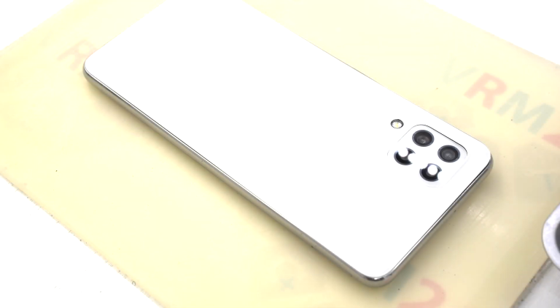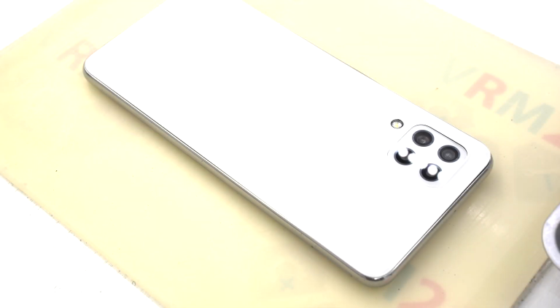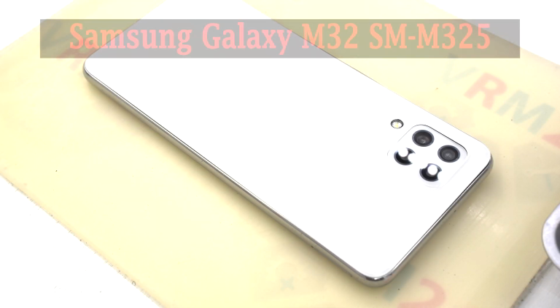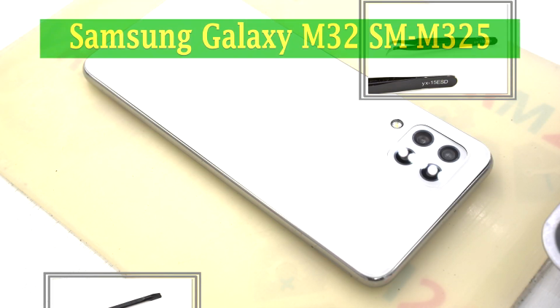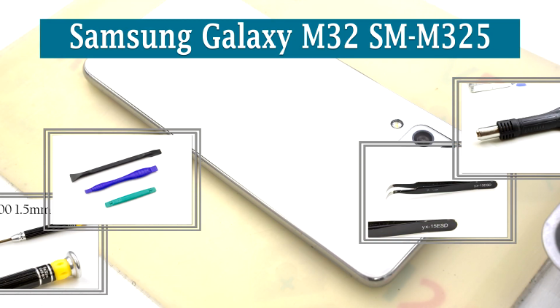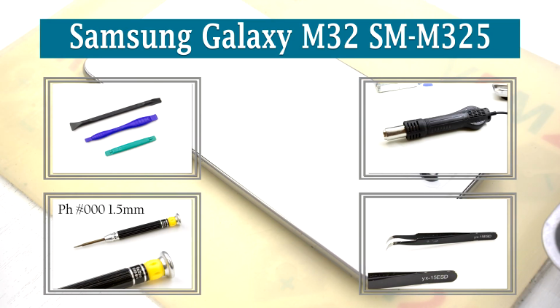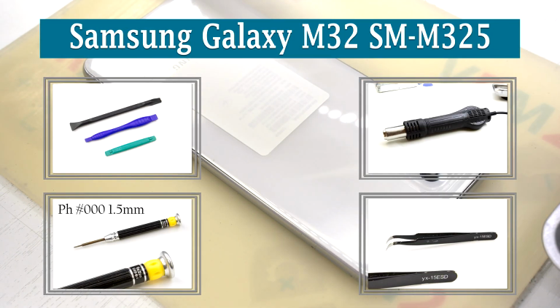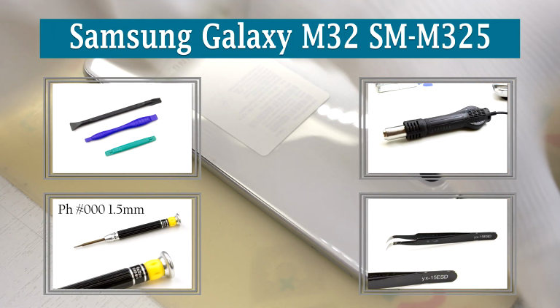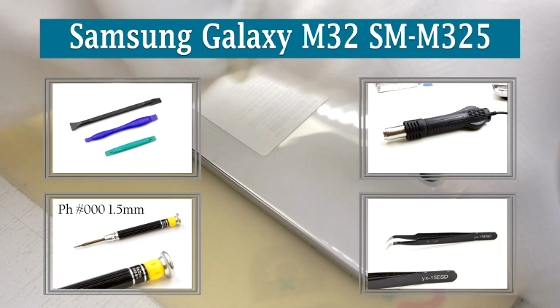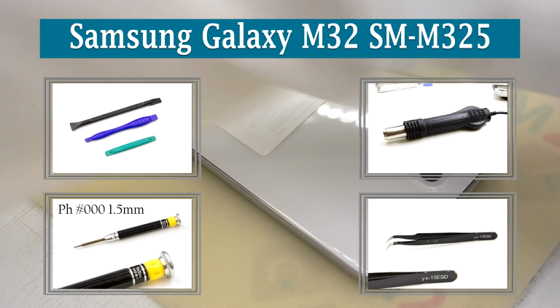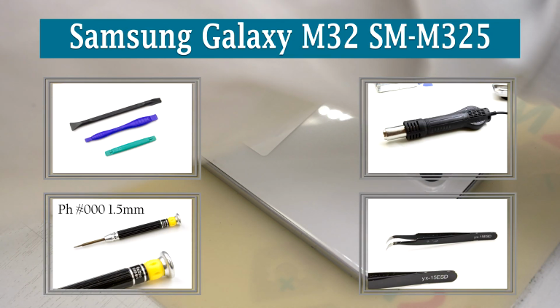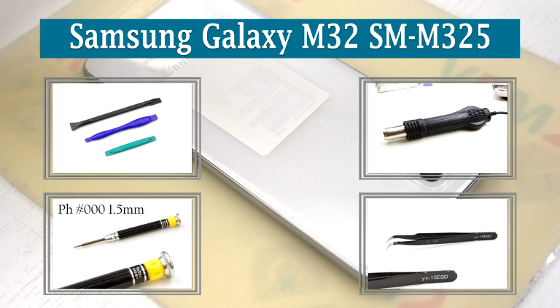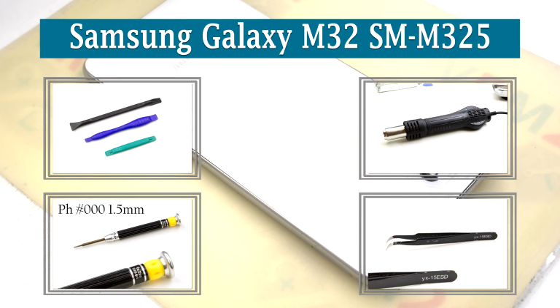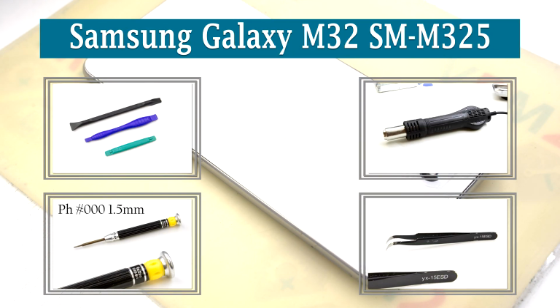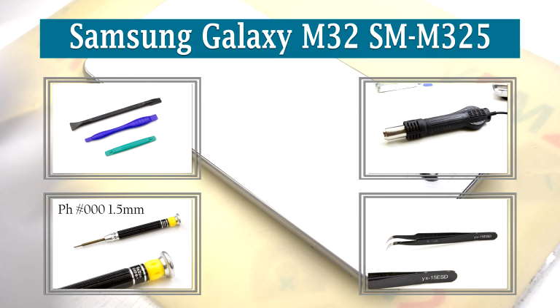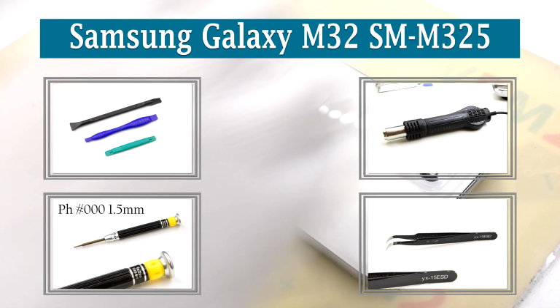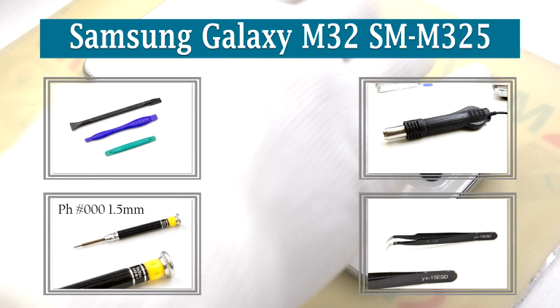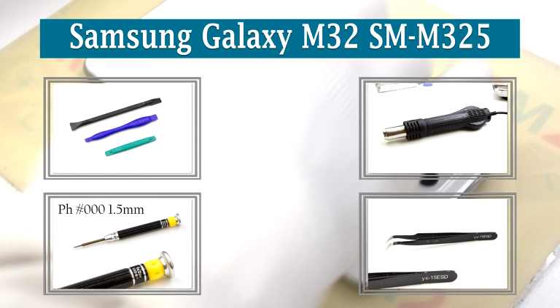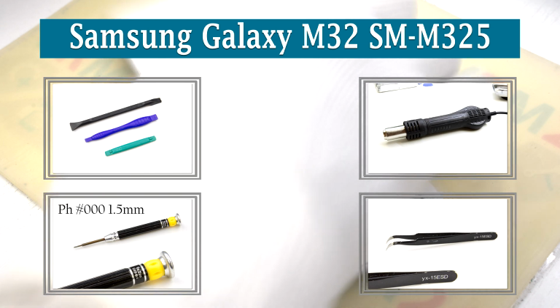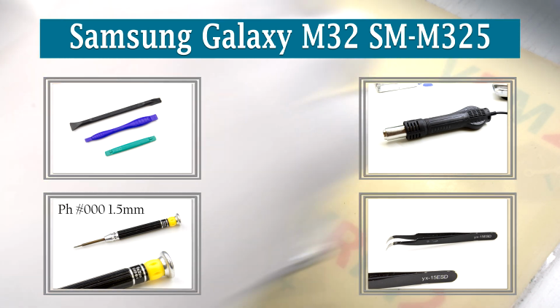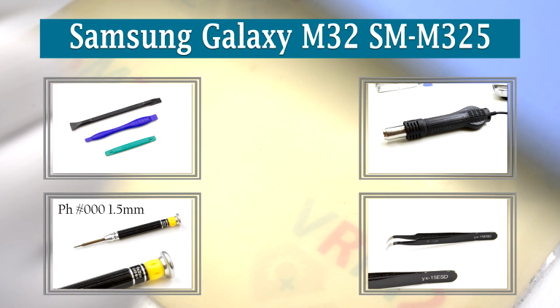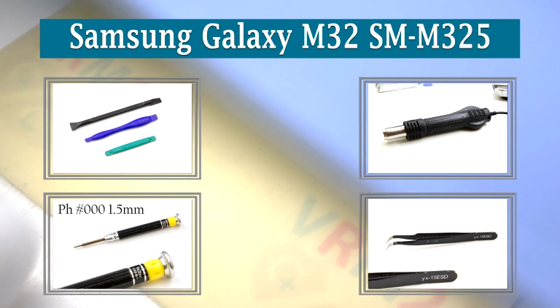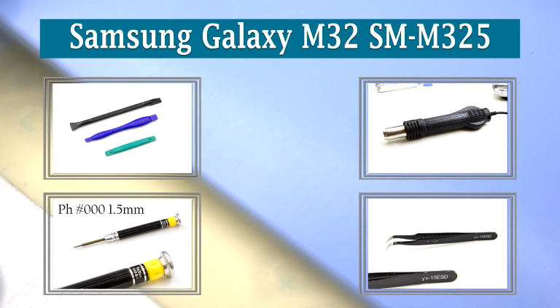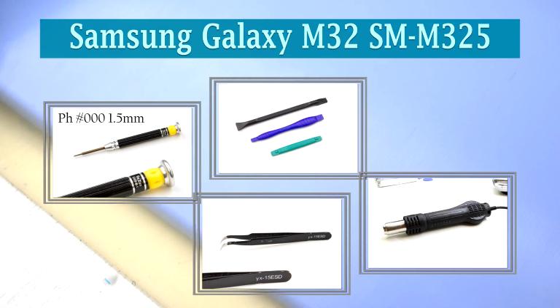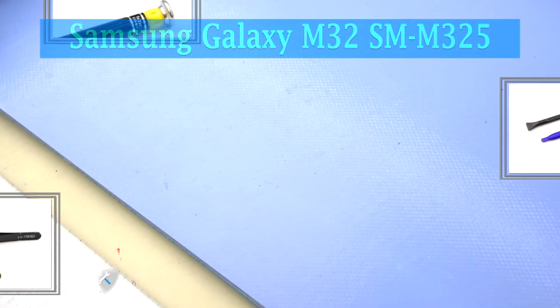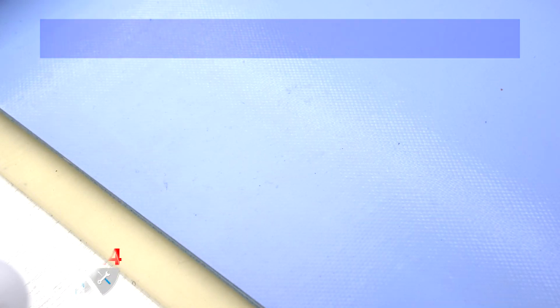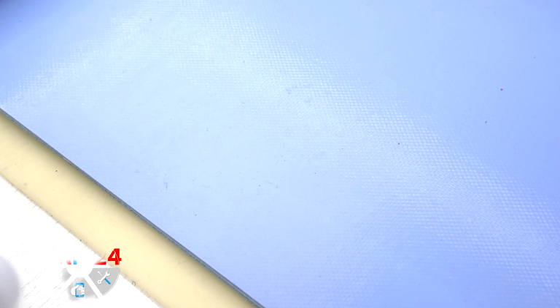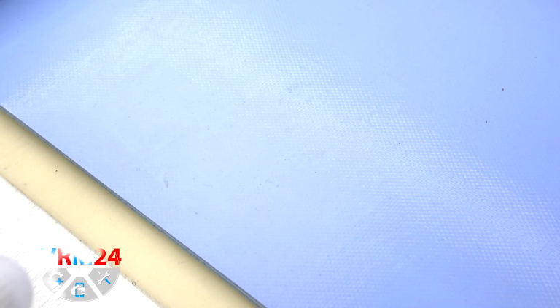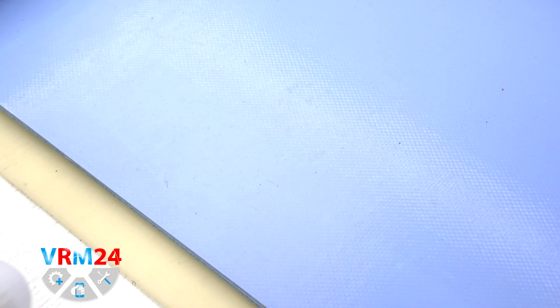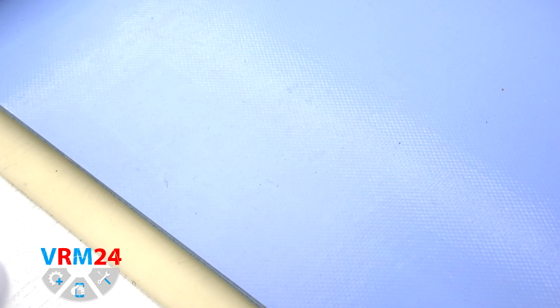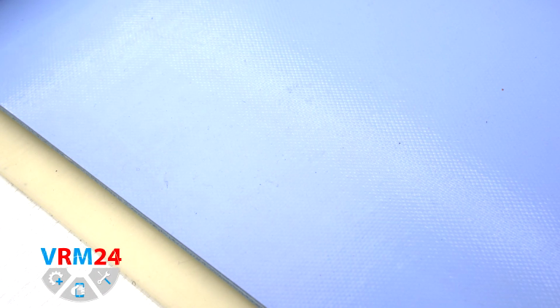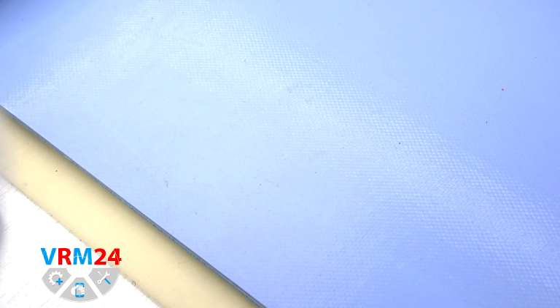Hi guys, you are on VORIUM24.com and today we are going to assemble the Samsung Galaxy M32.